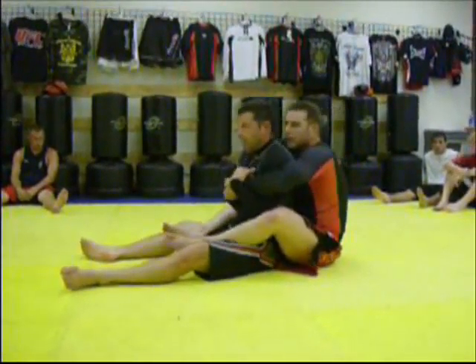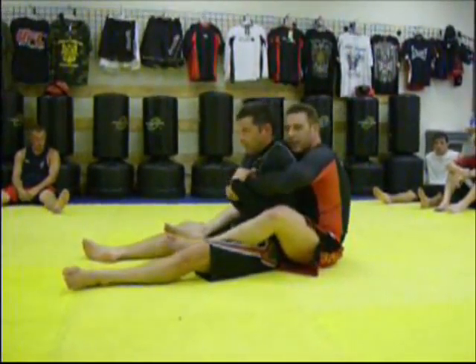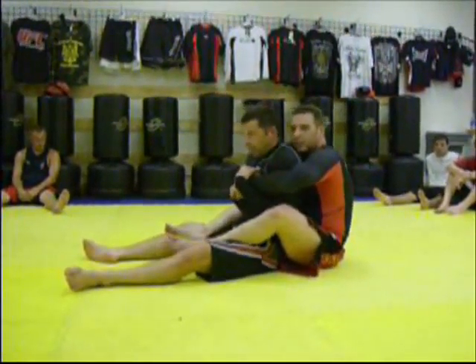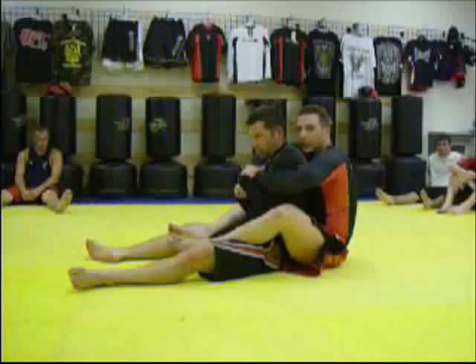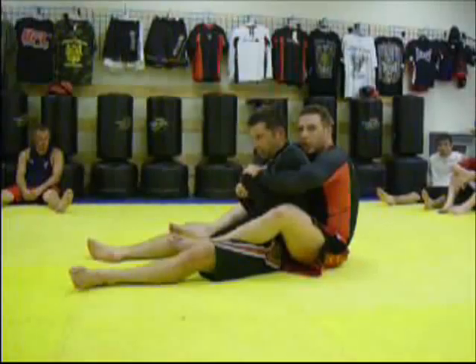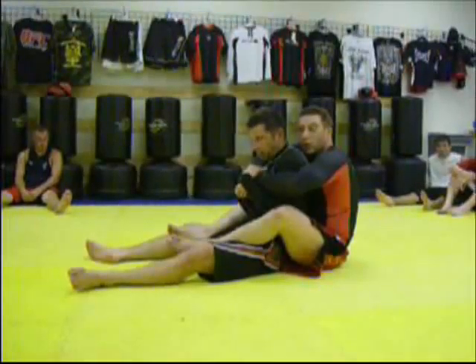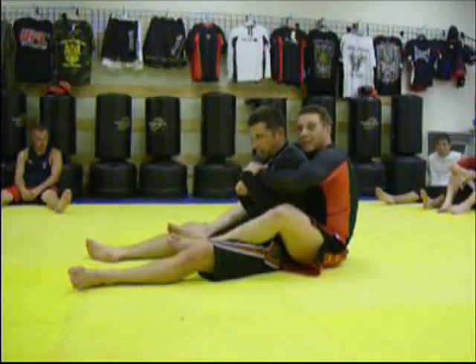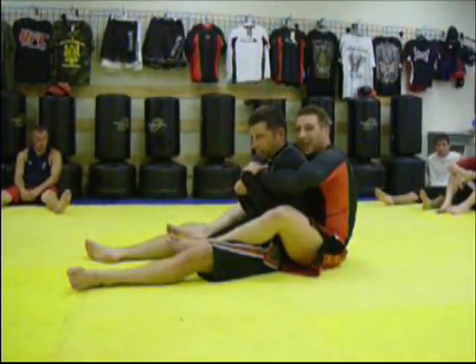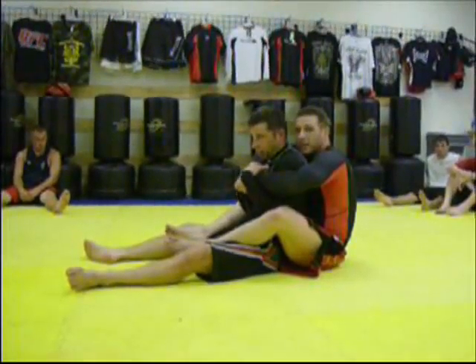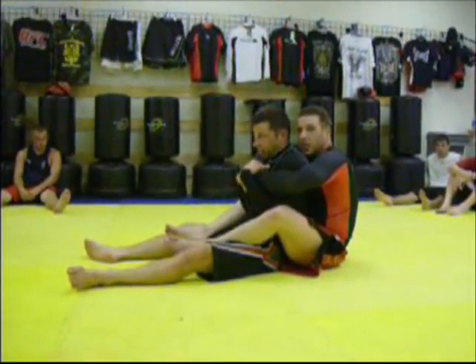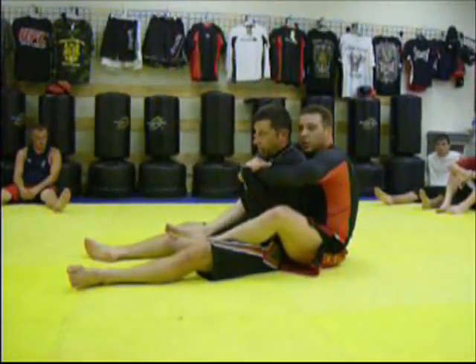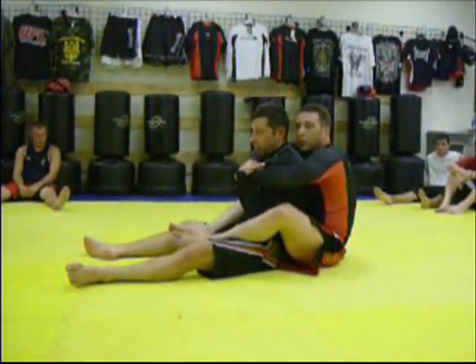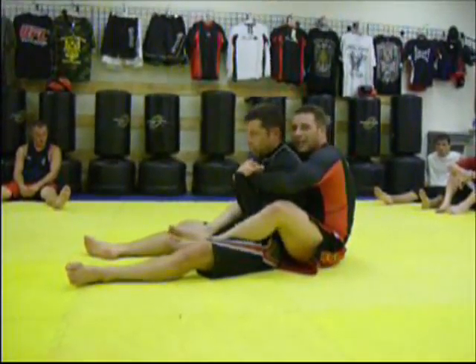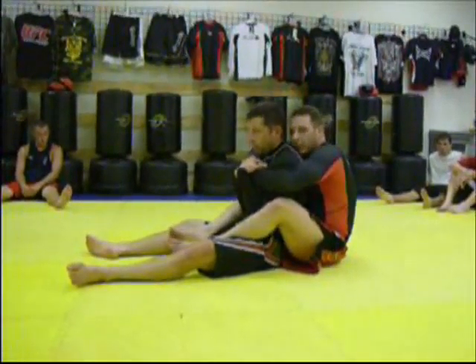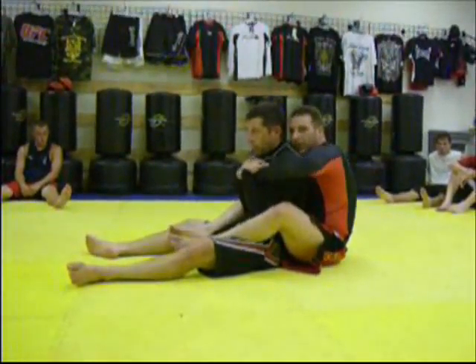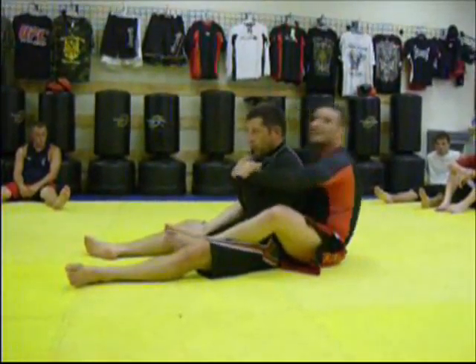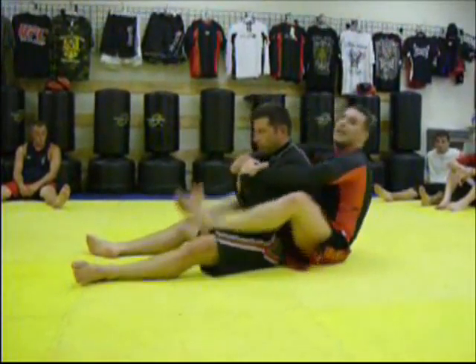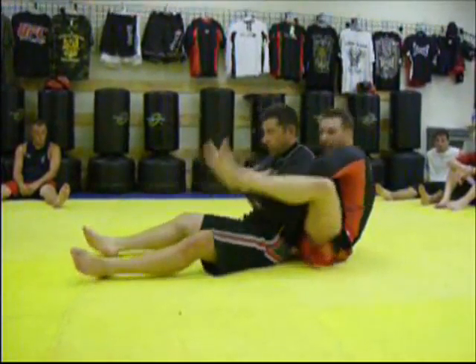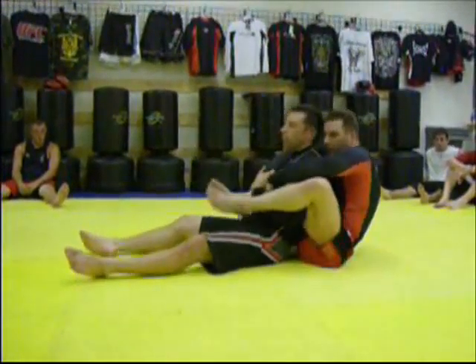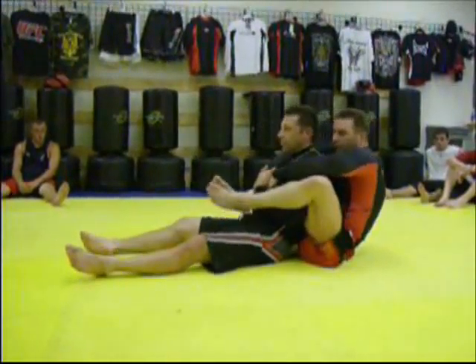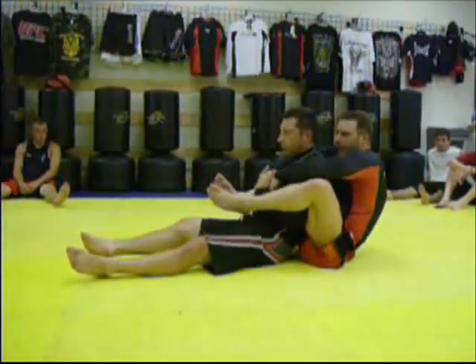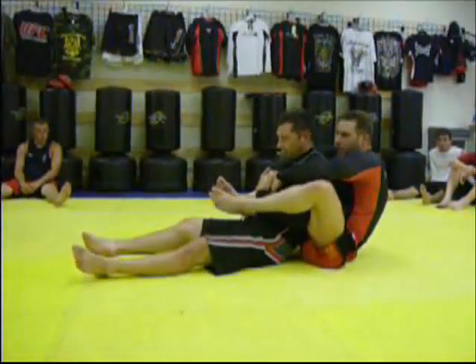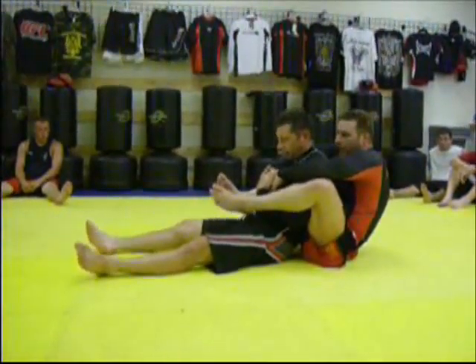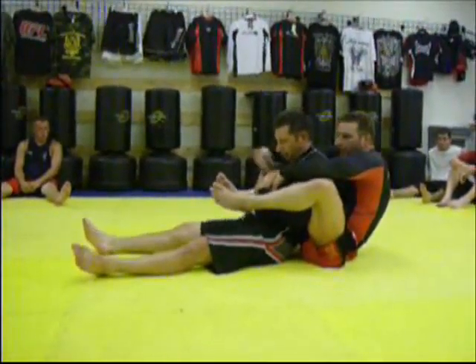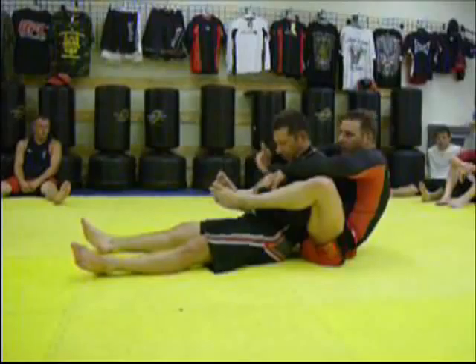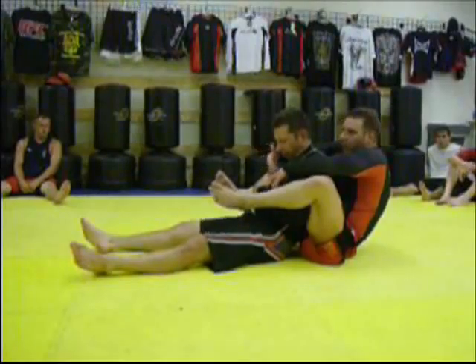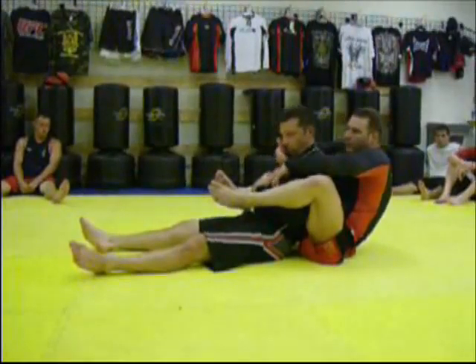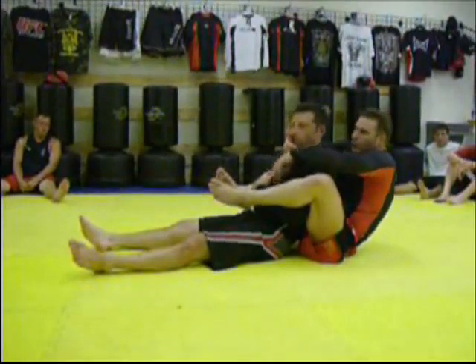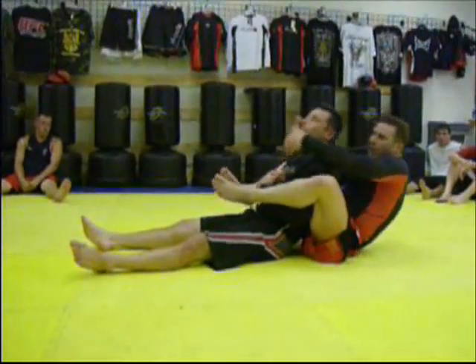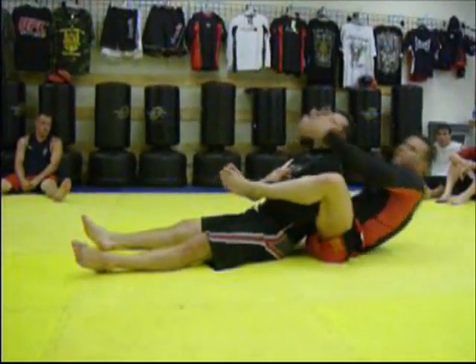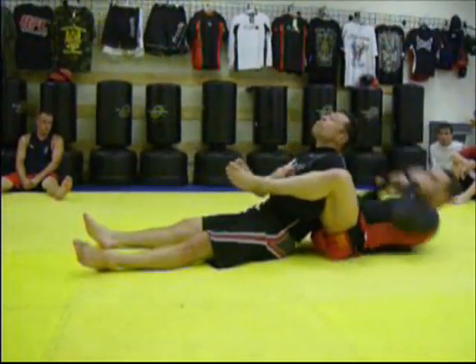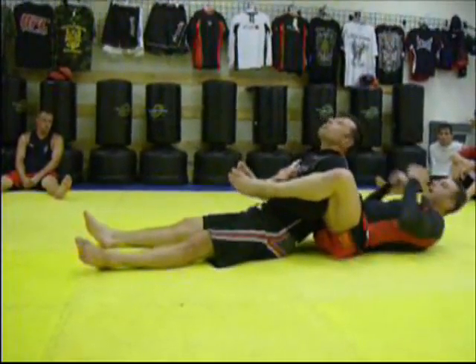This is high percentage. When this happens, you want to release with your legs and grab up as high as you can. Grab his chin and pull back.